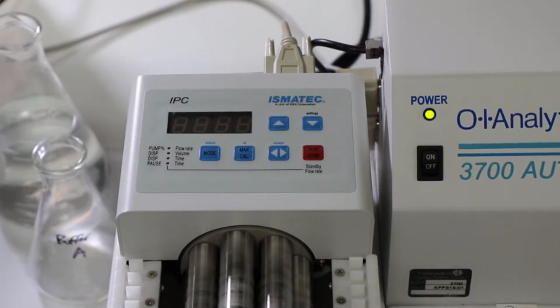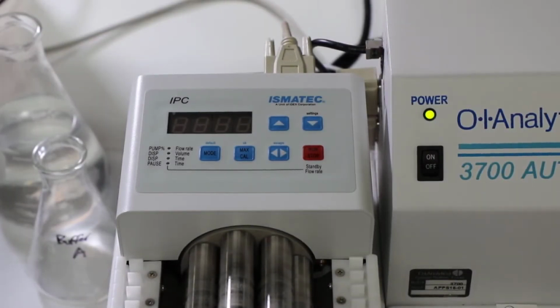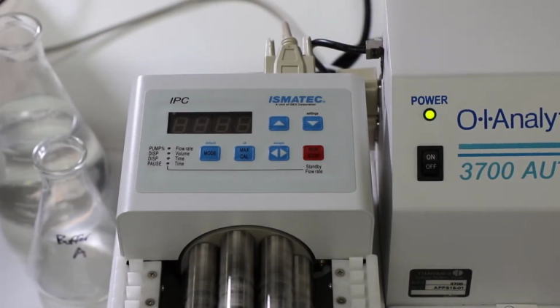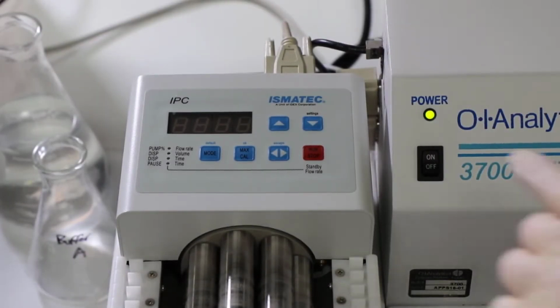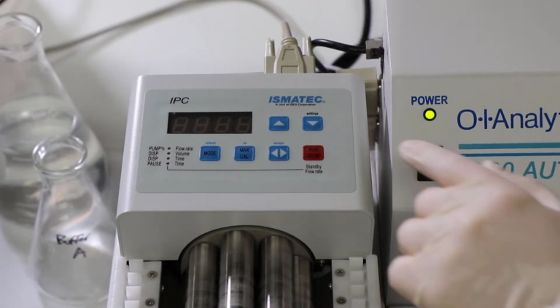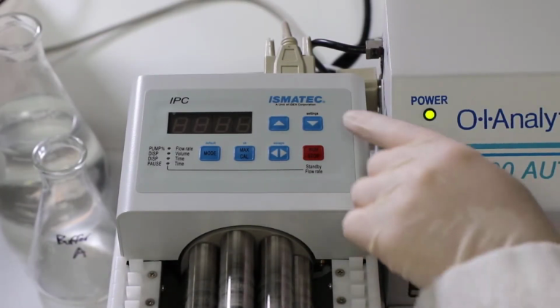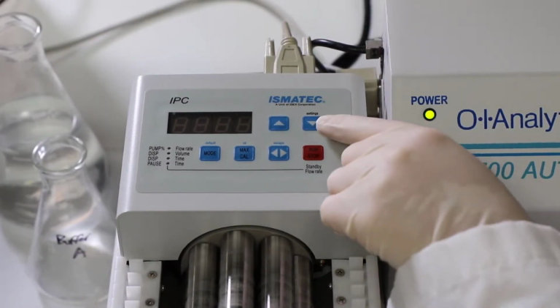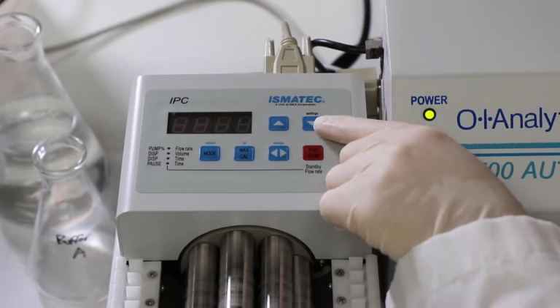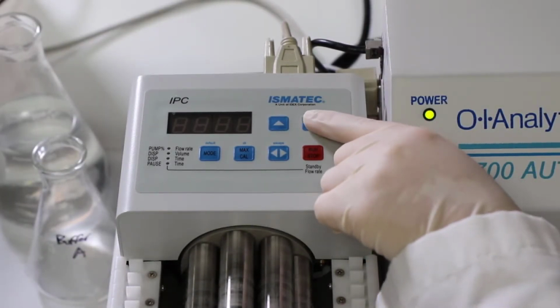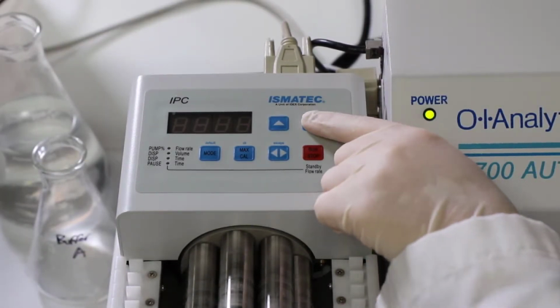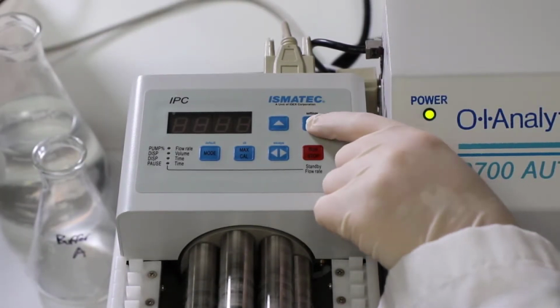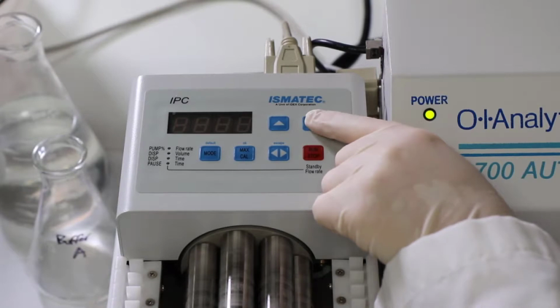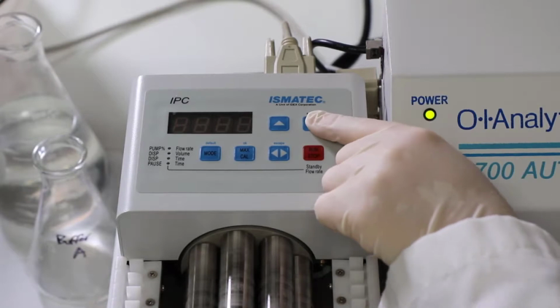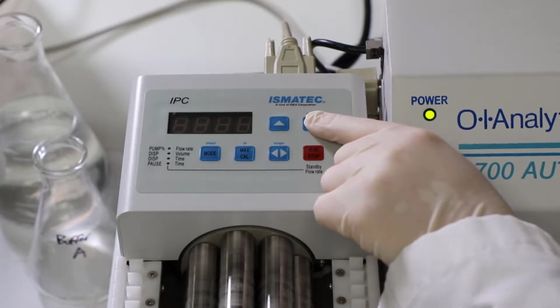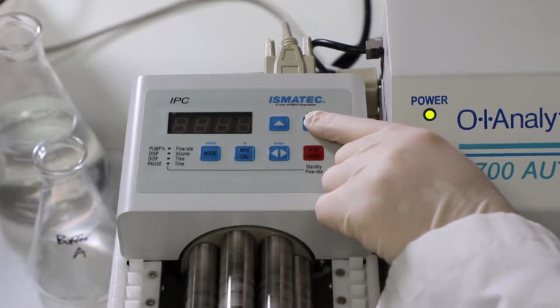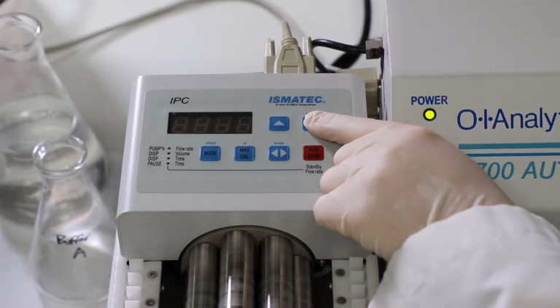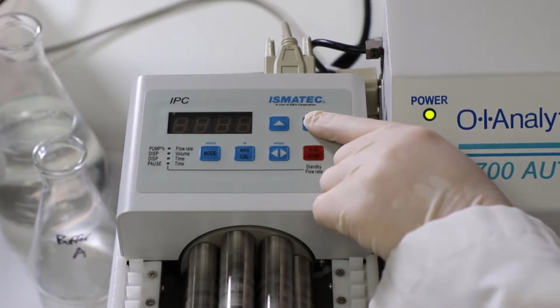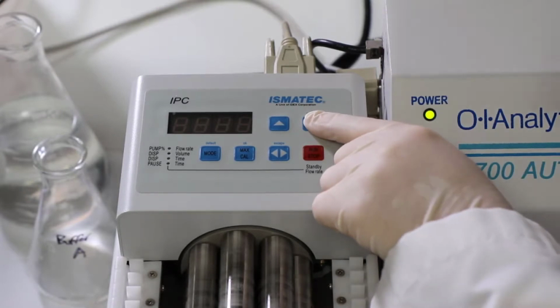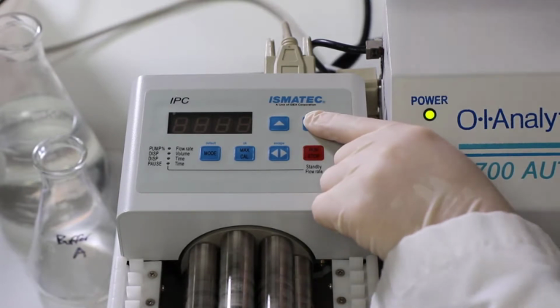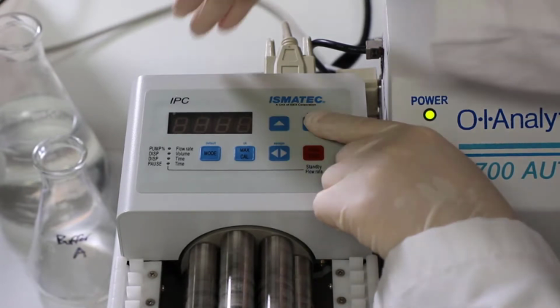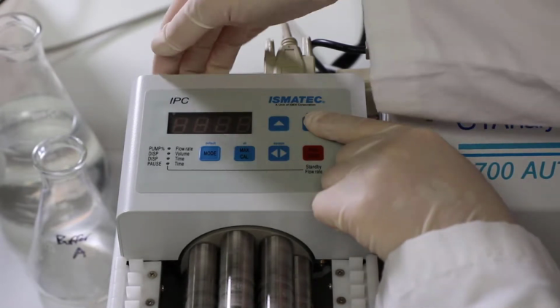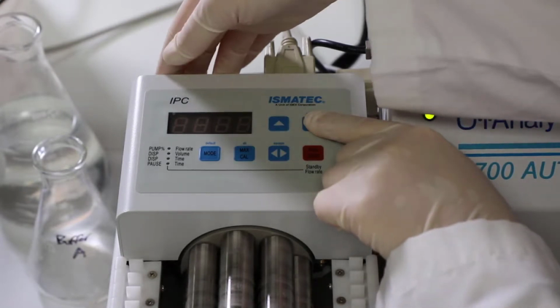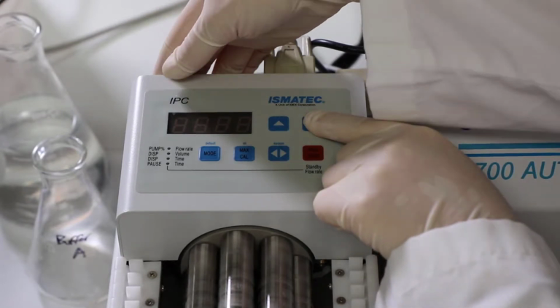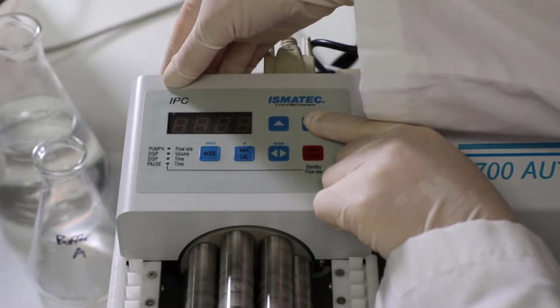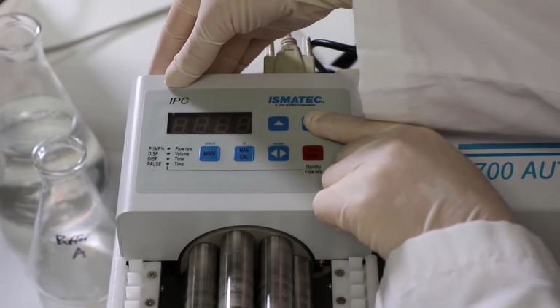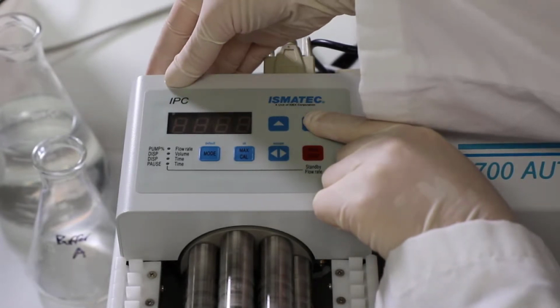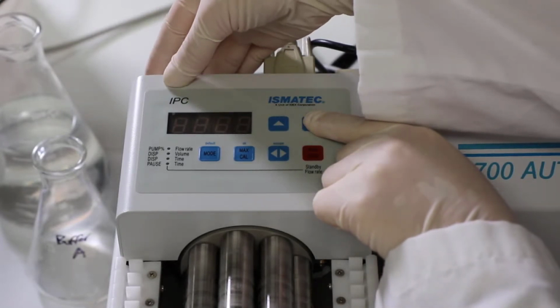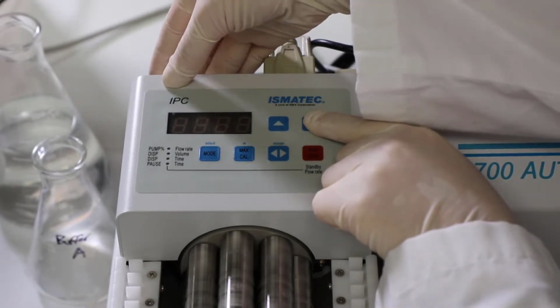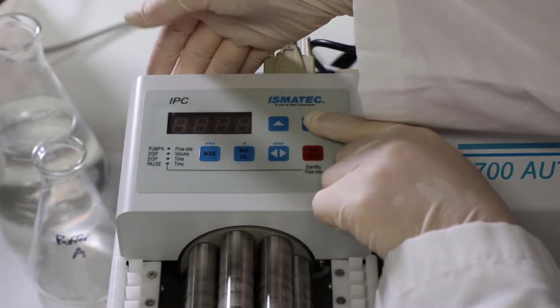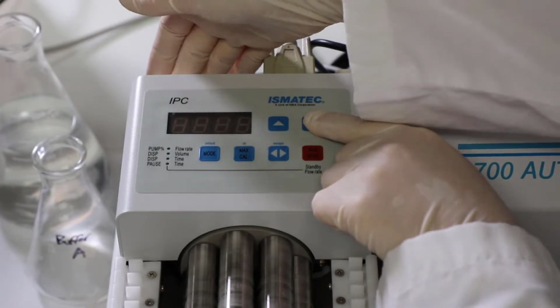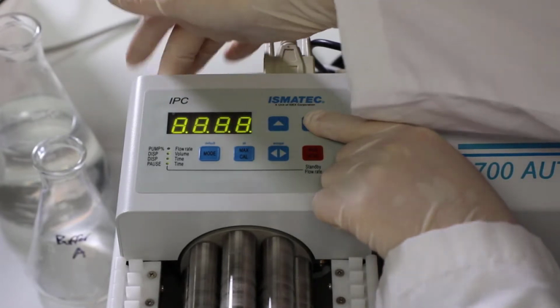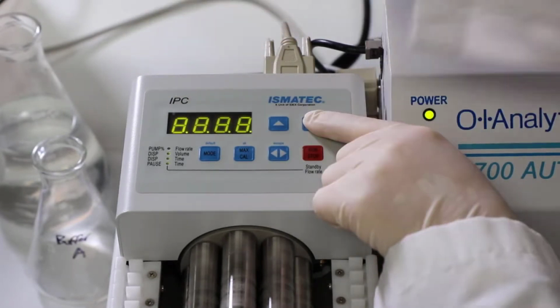To program the pump, you're first going to hit the settings button and hold it, and while you're holding it, you're going to flip on the power button in the back.